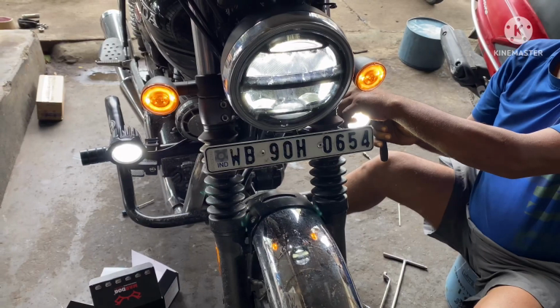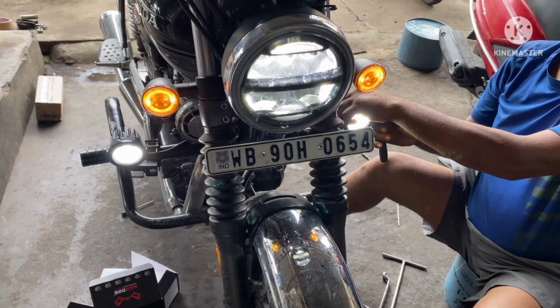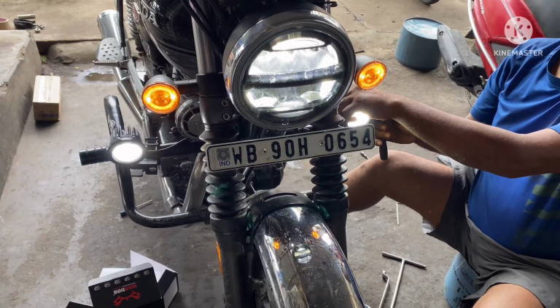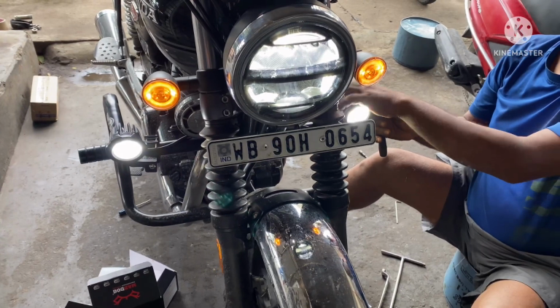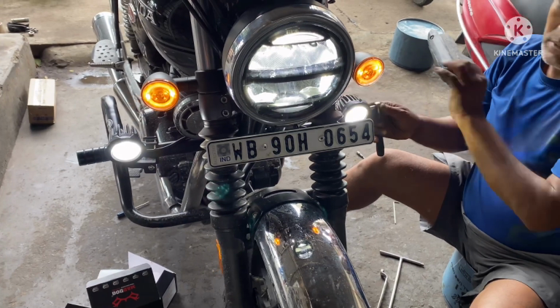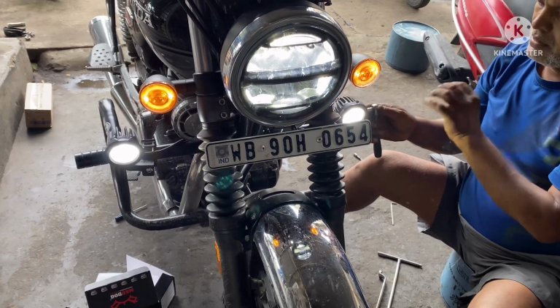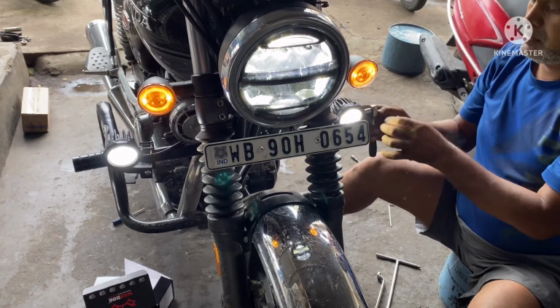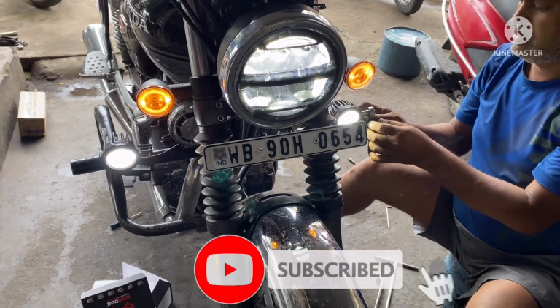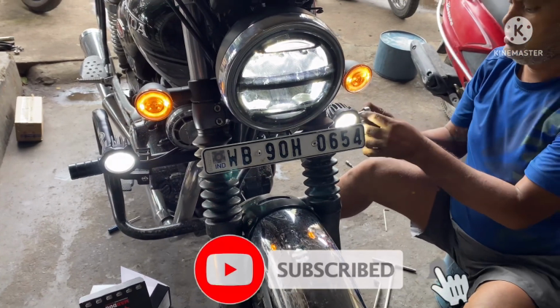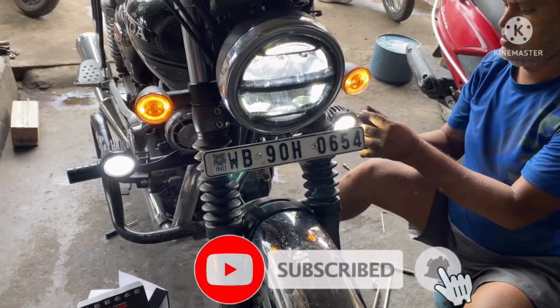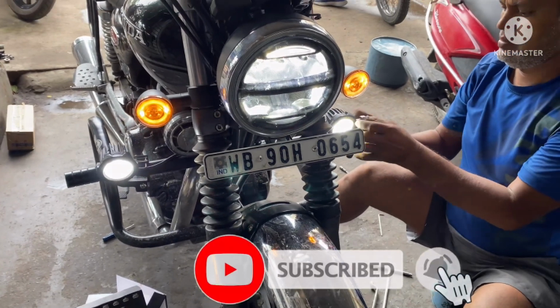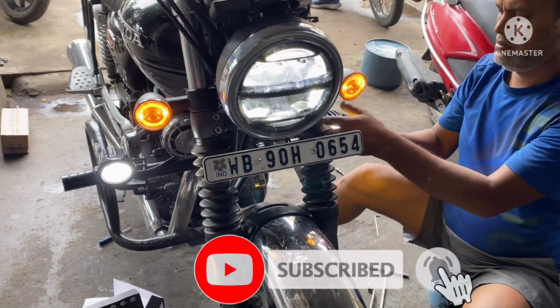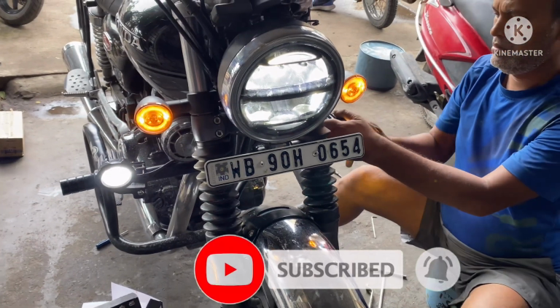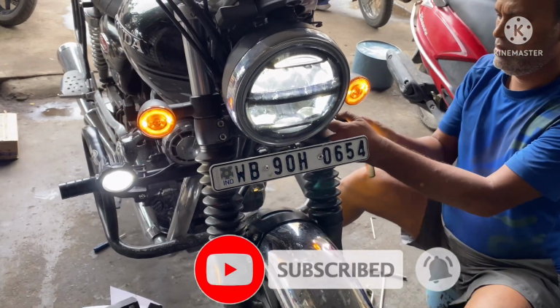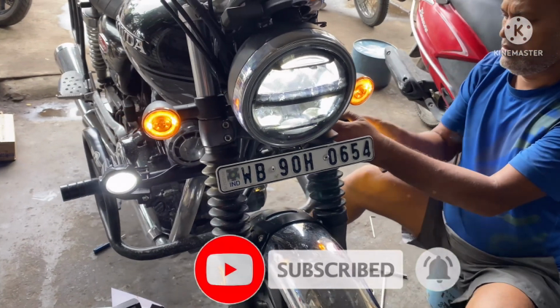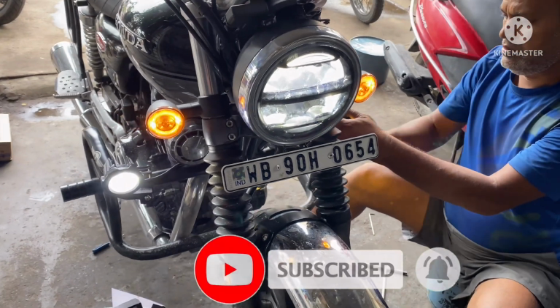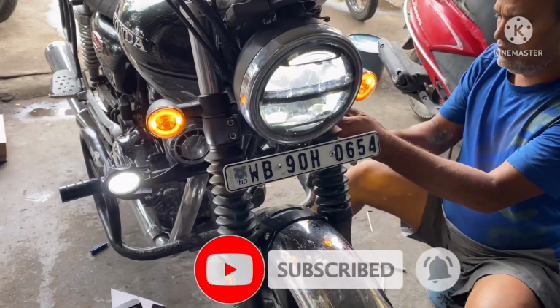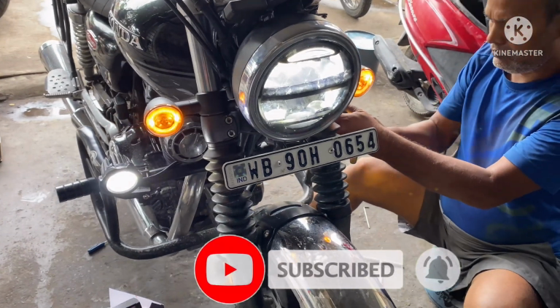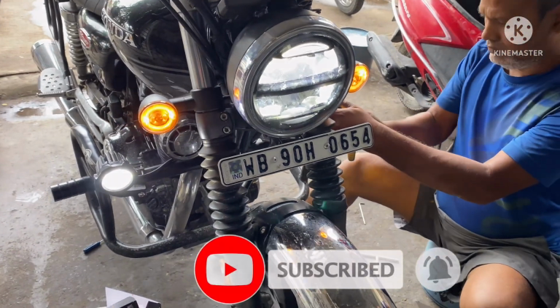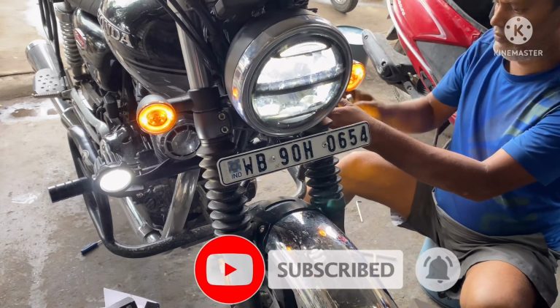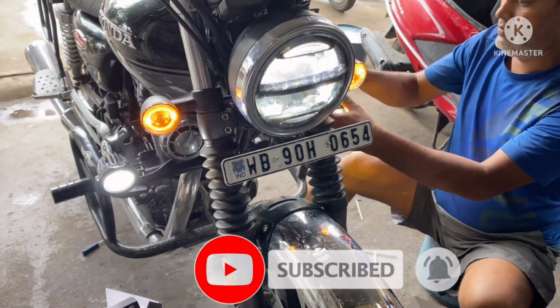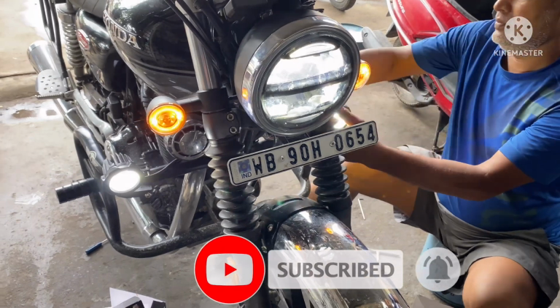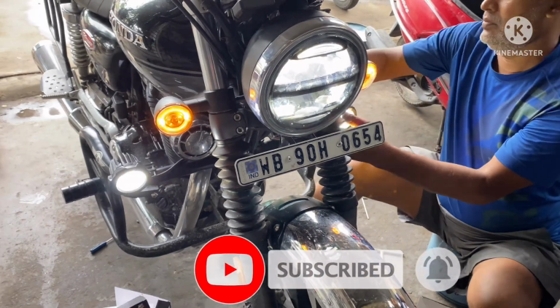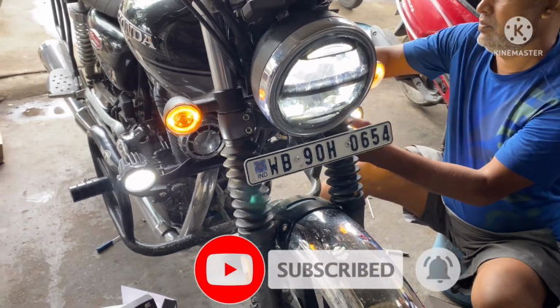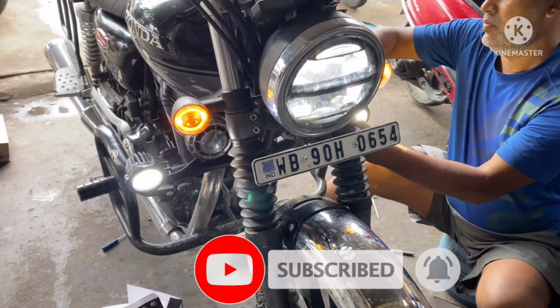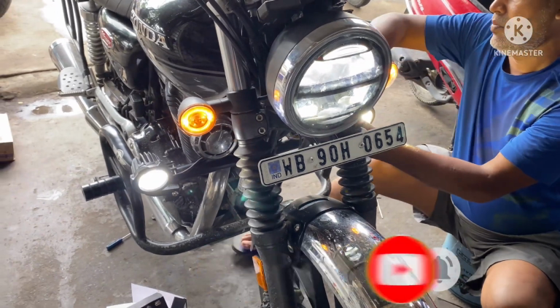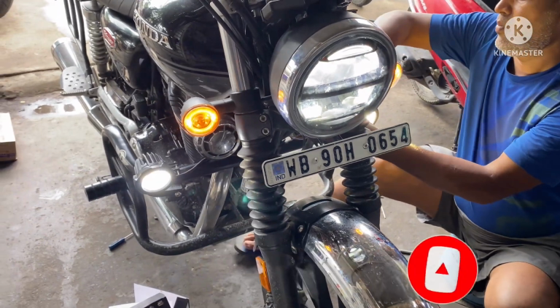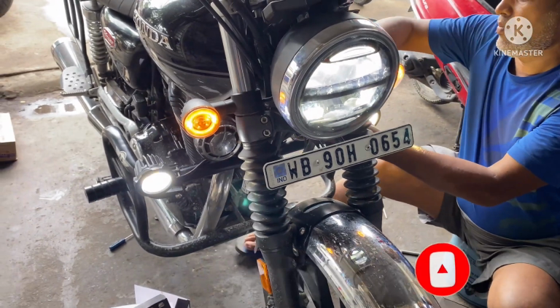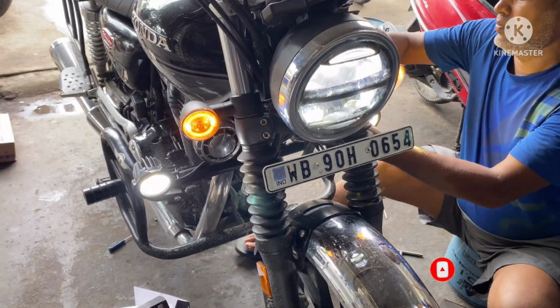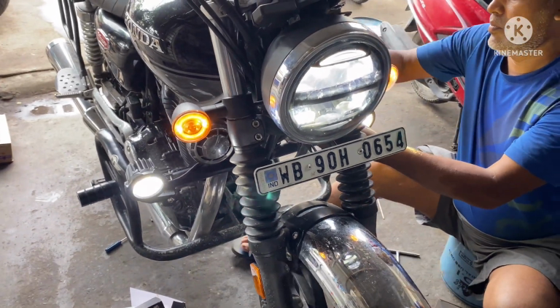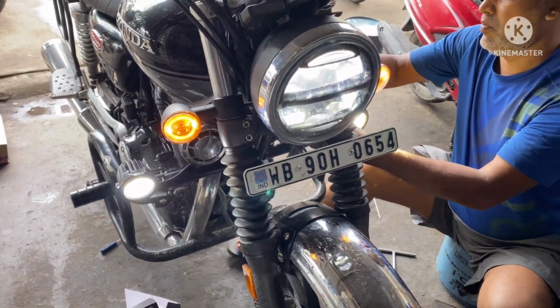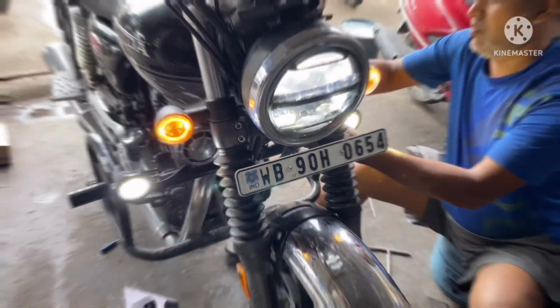The lights are on as you can see. The next test is to see how it works in the dark, so stay tuned to see the results.